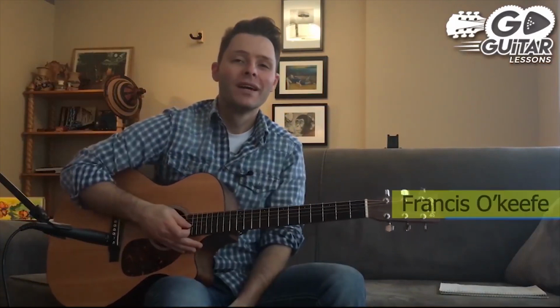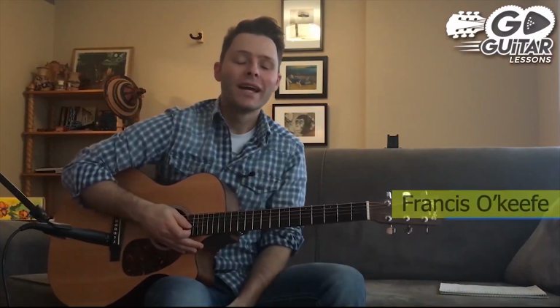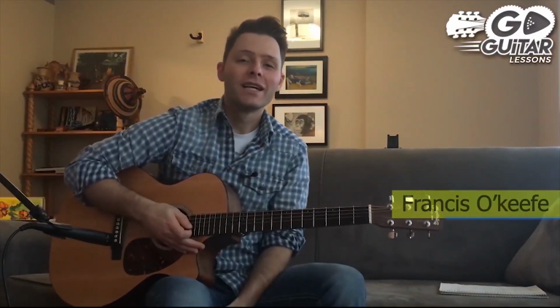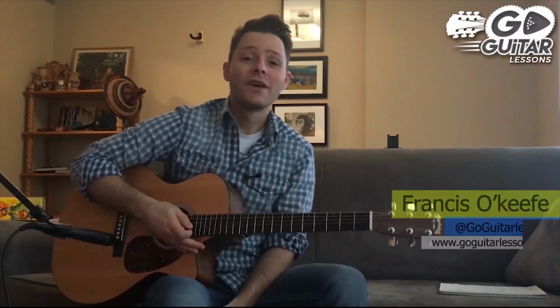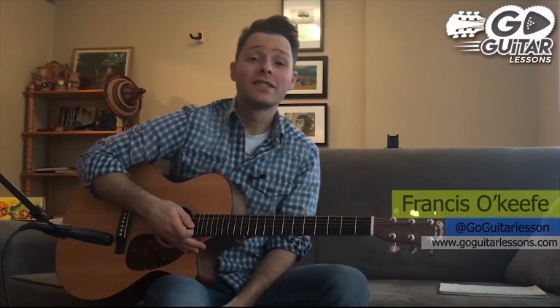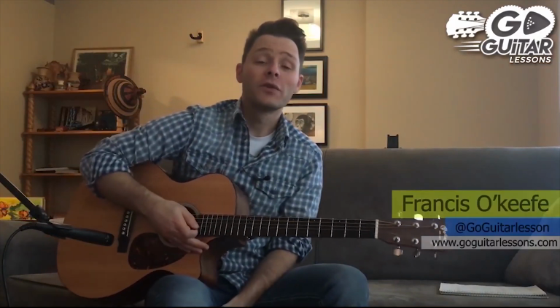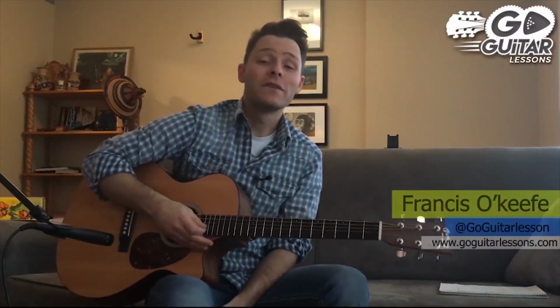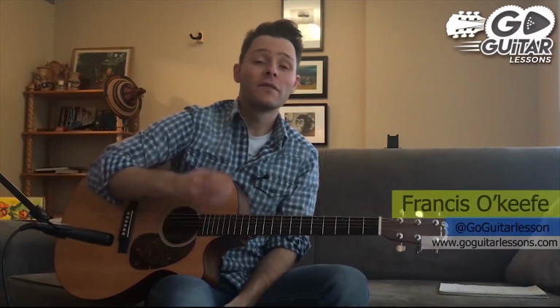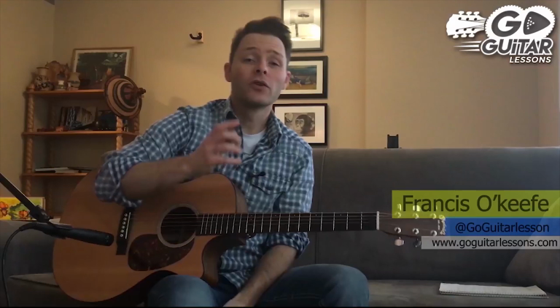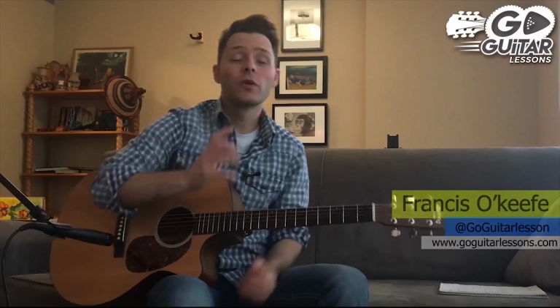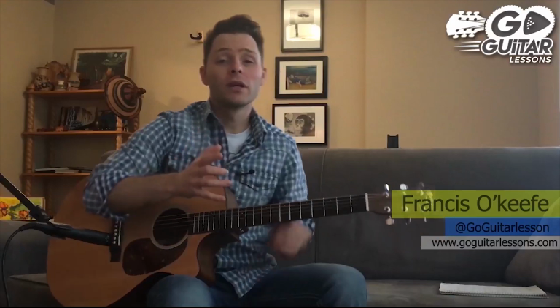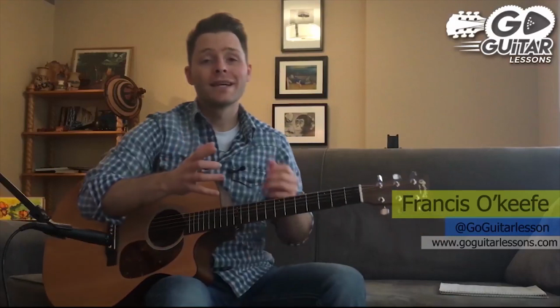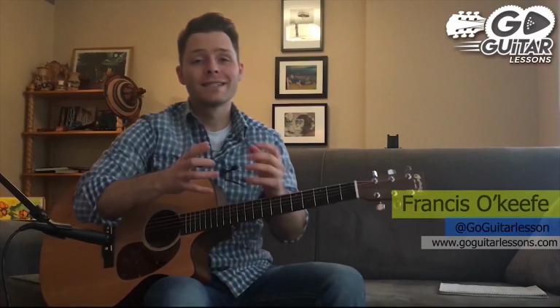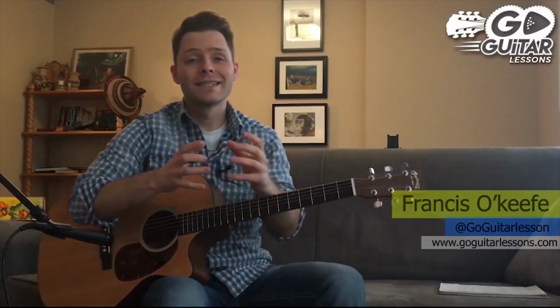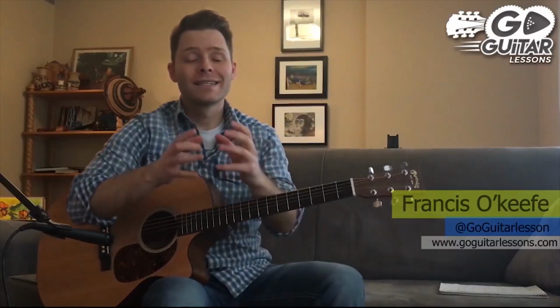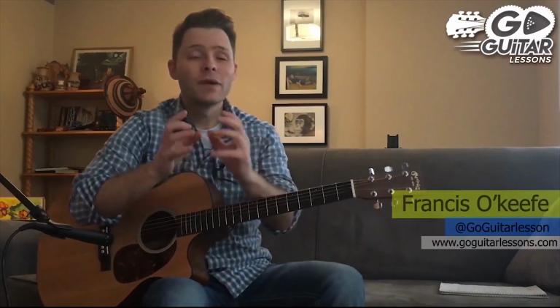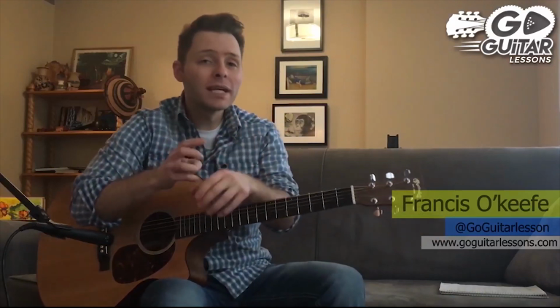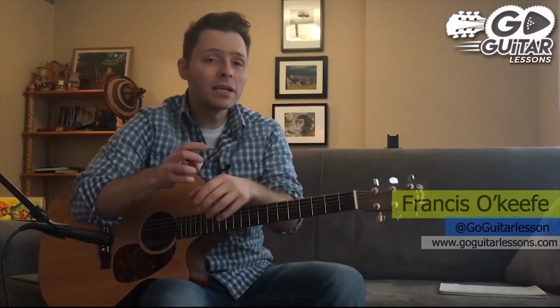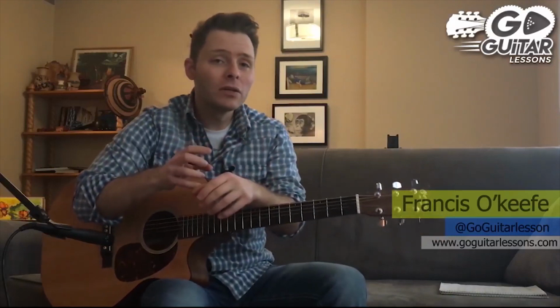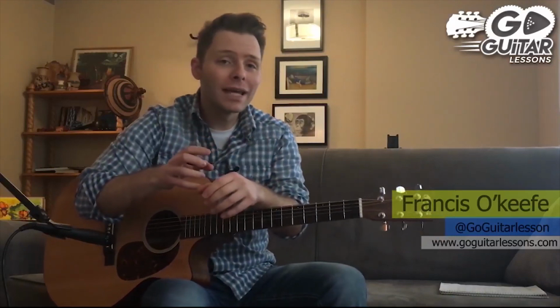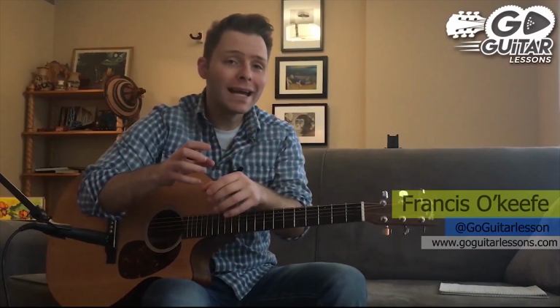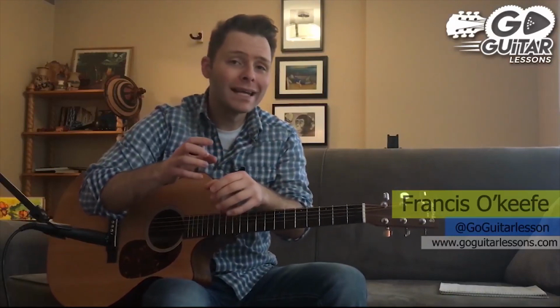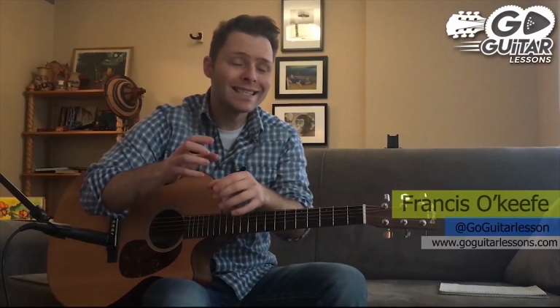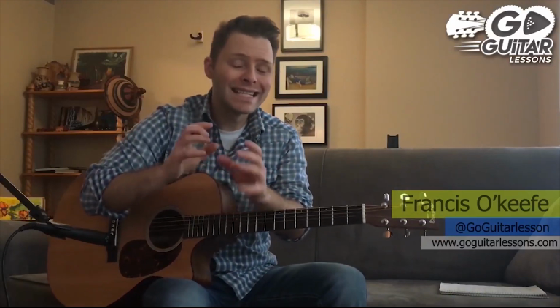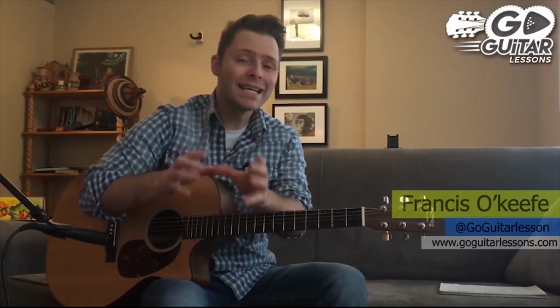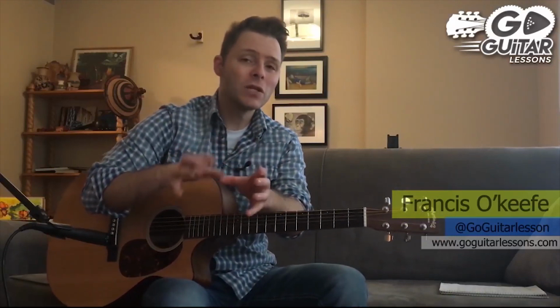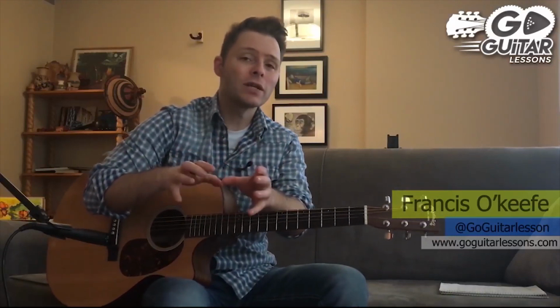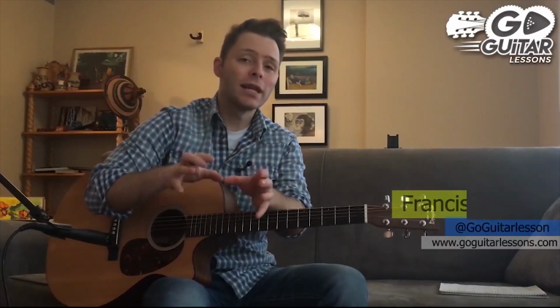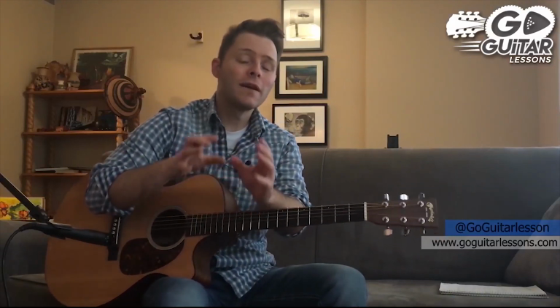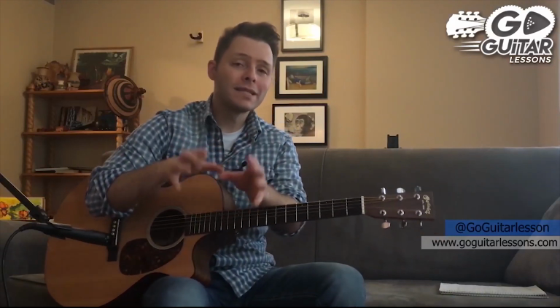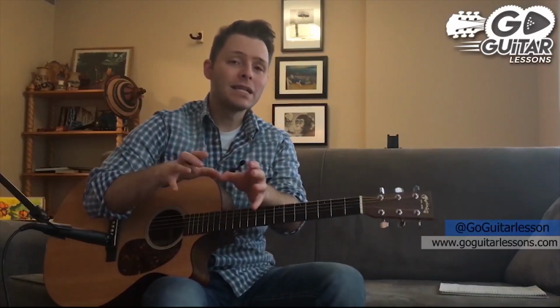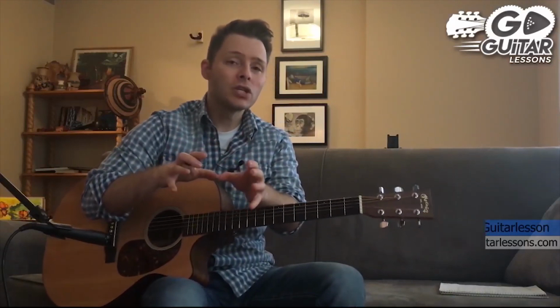Hey guys, Francis O'Keefe here for Go Guitar Lessons. Today we're taking a look at a Santana song that I love to teach.